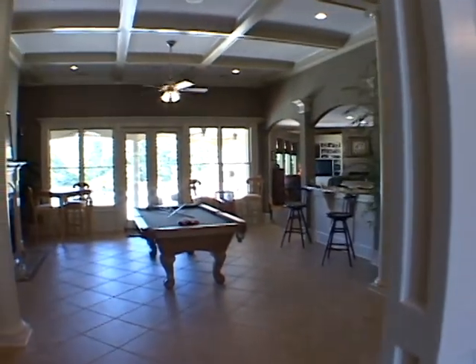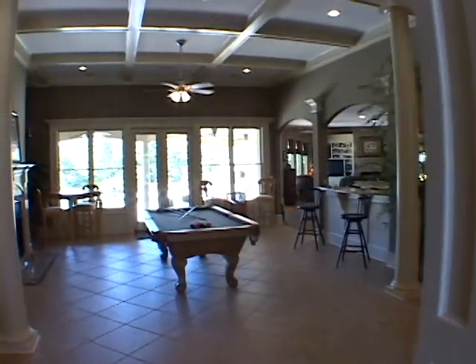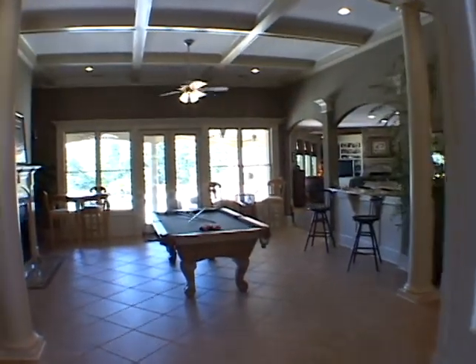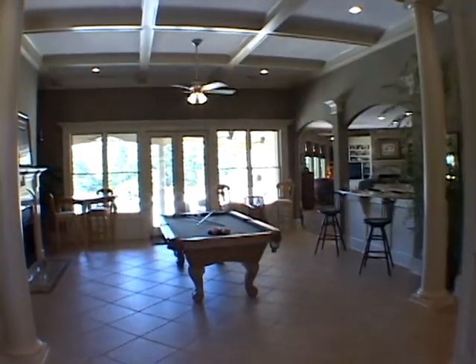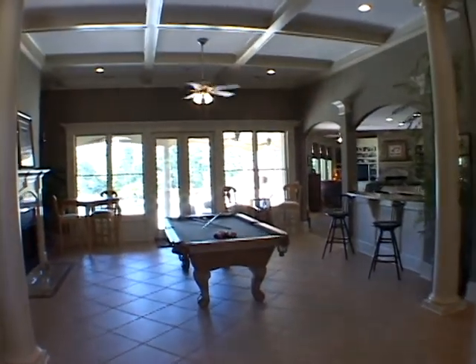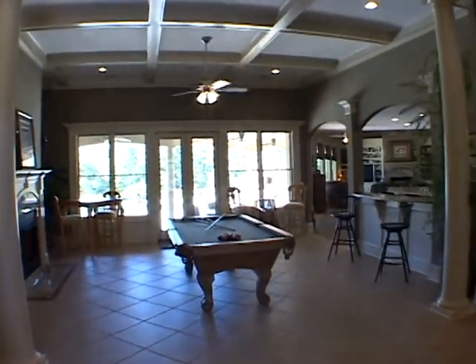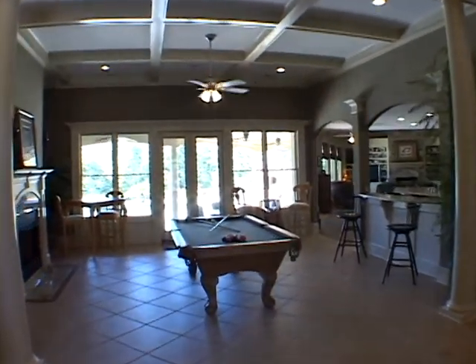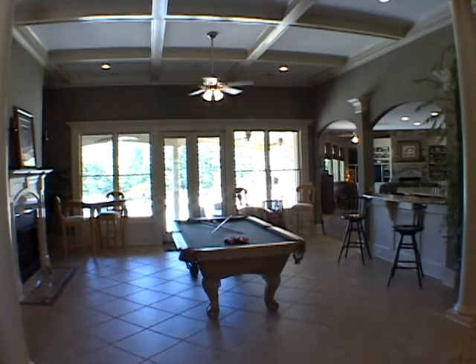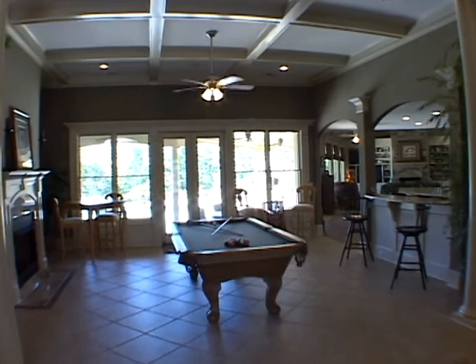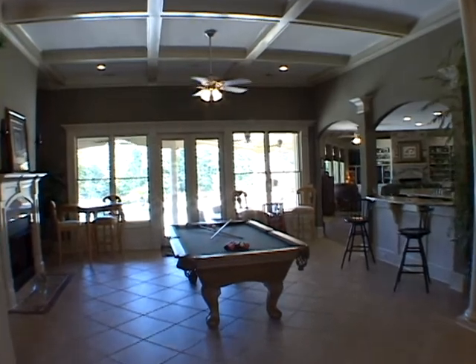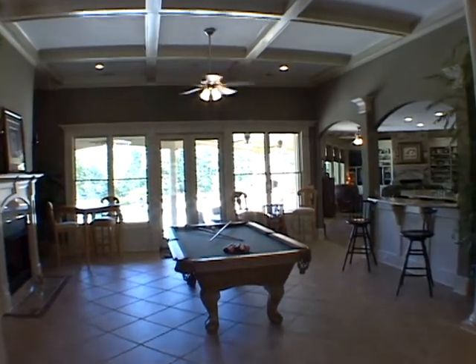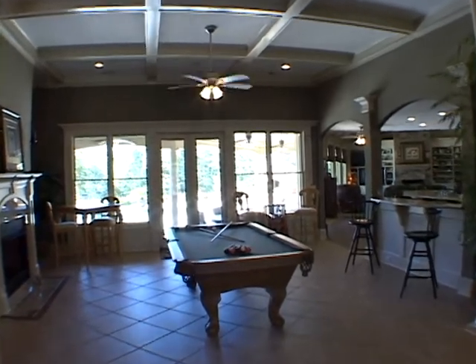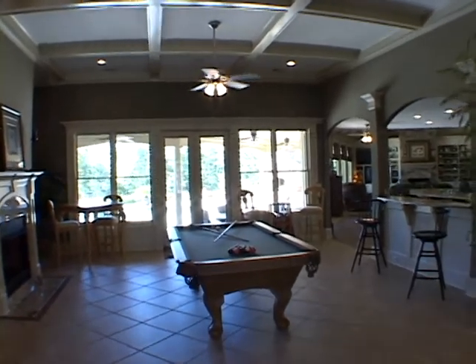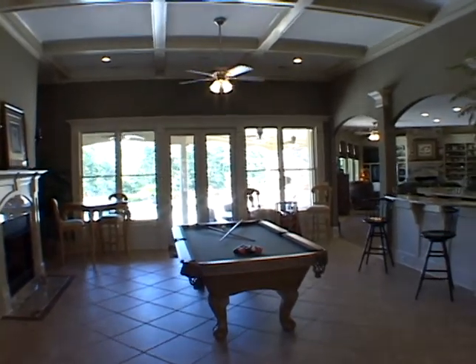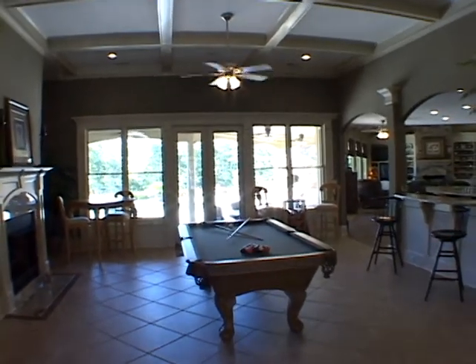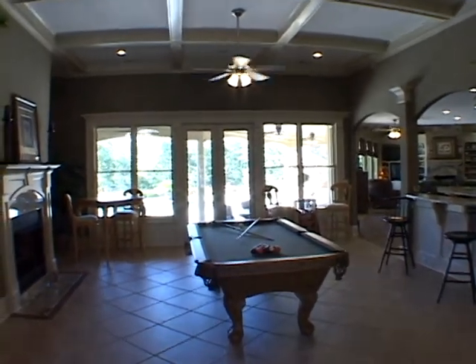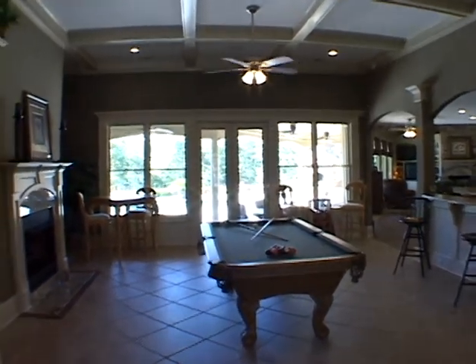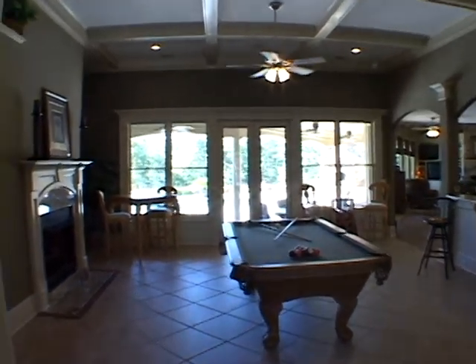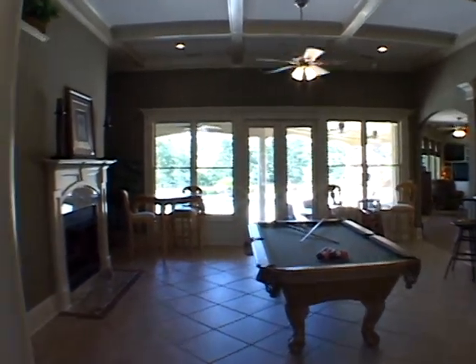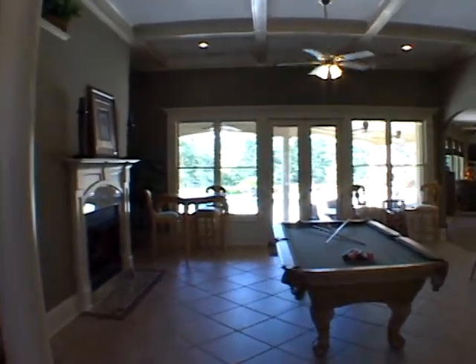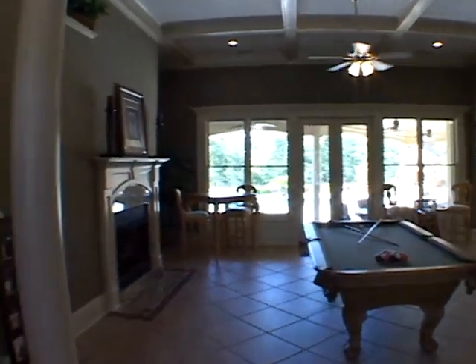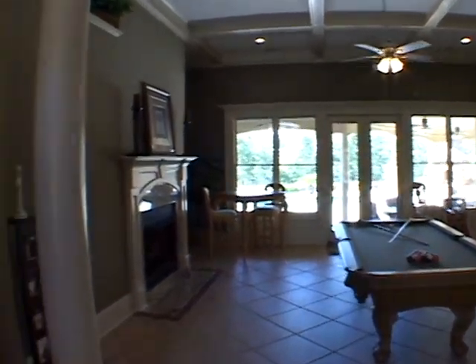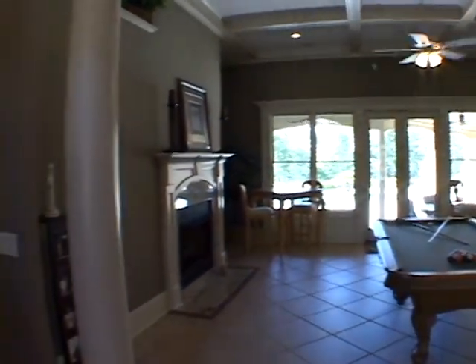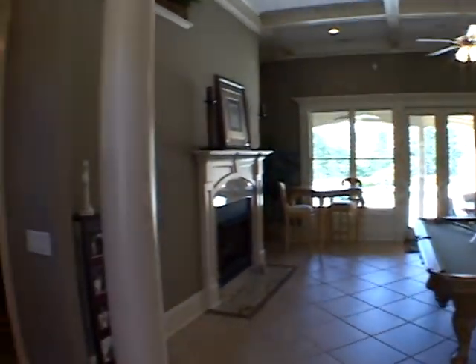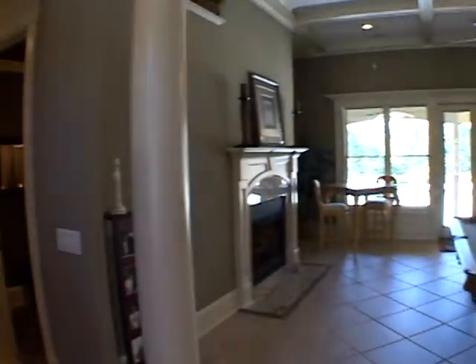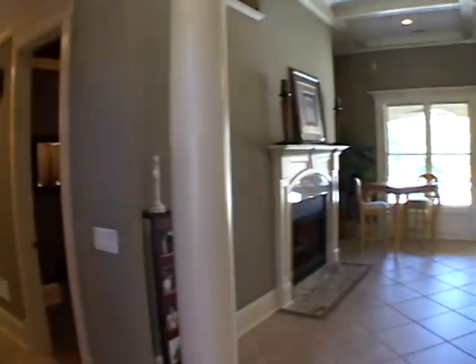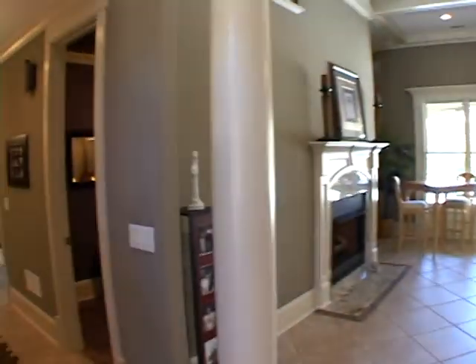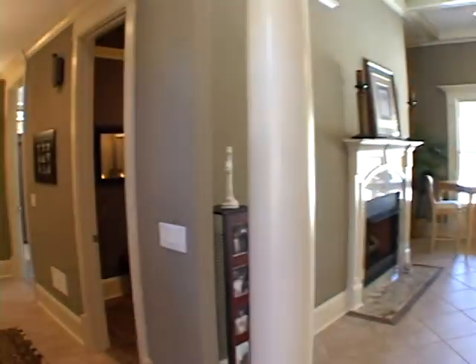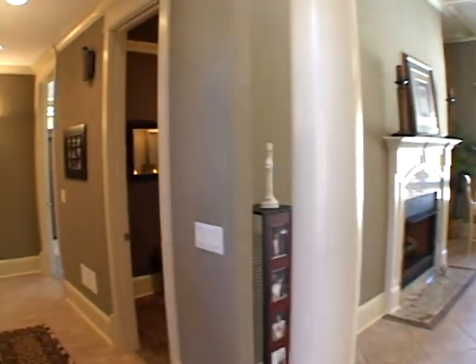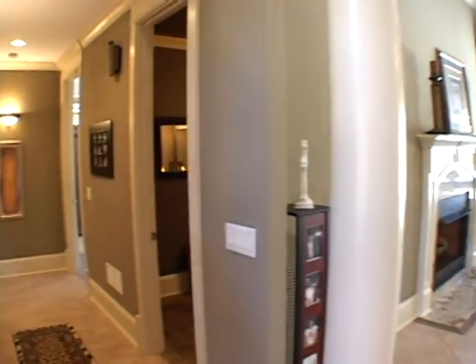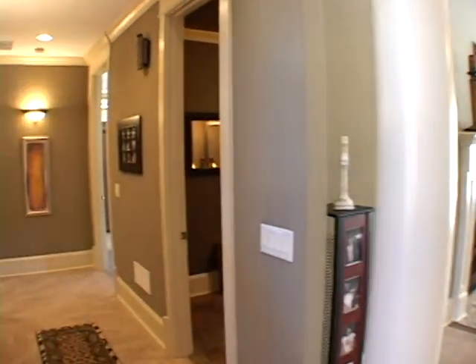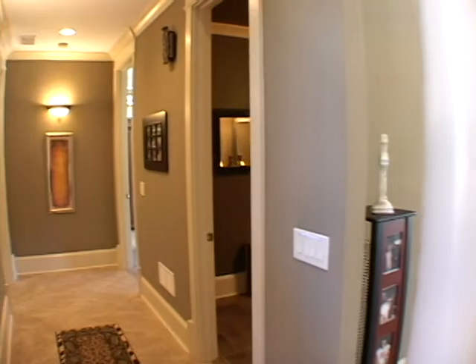Directly ahead is the family room featuring a wall of windows. We'll be back for a better look.